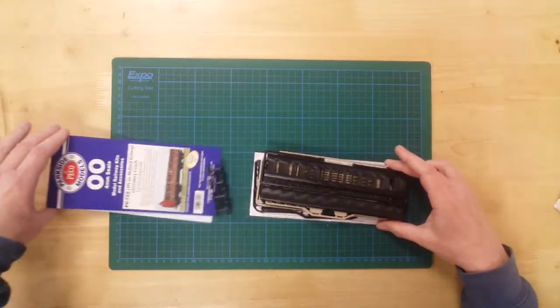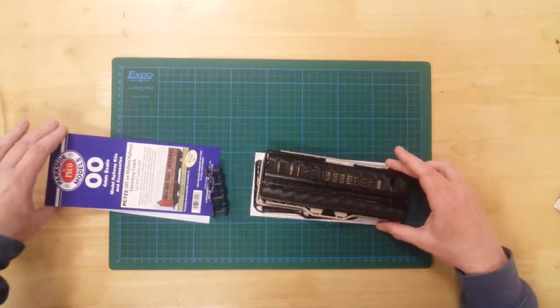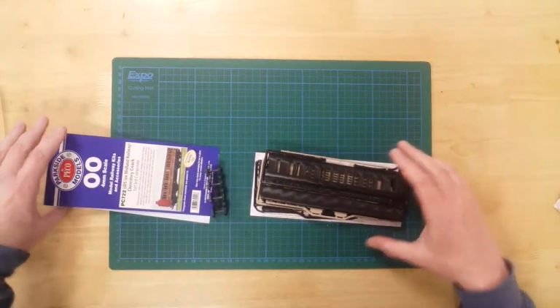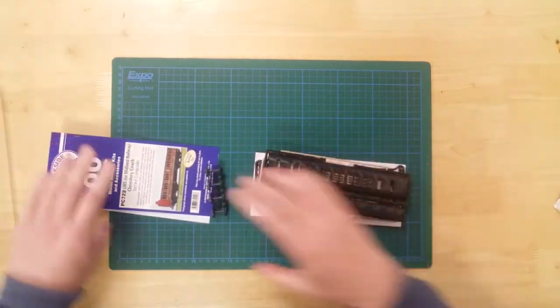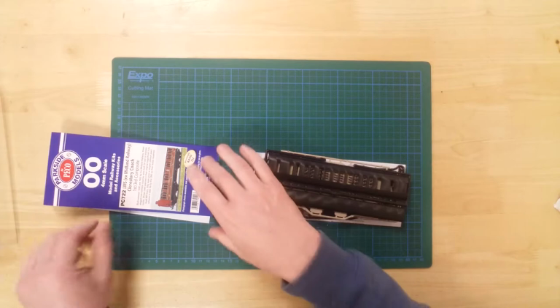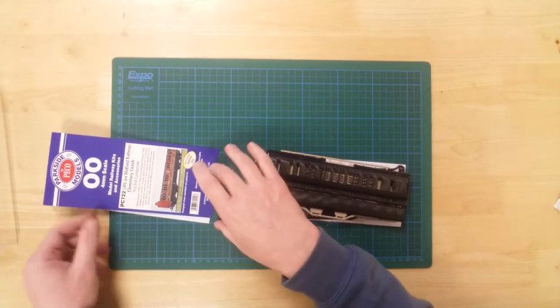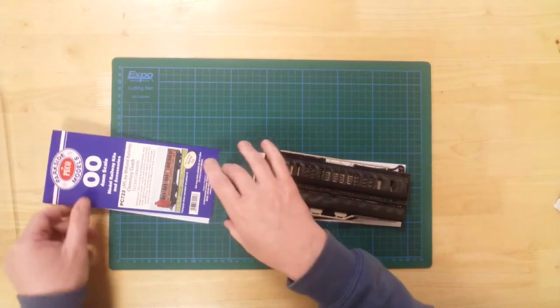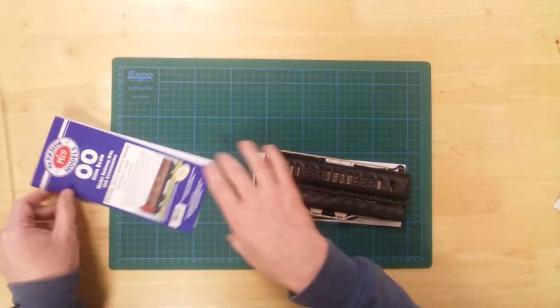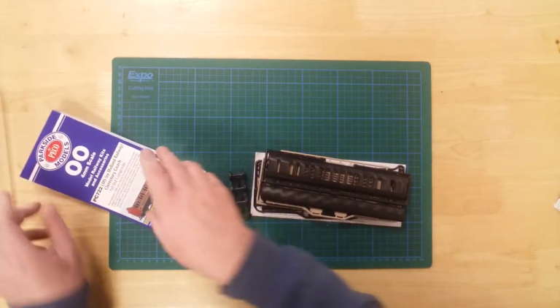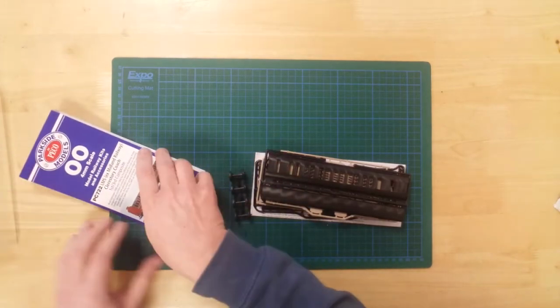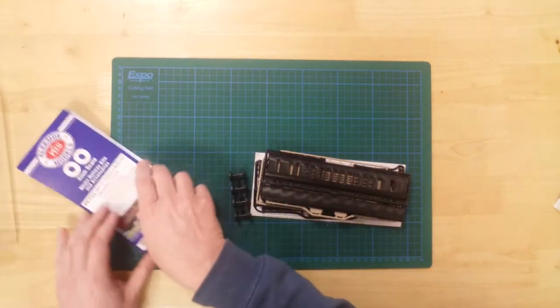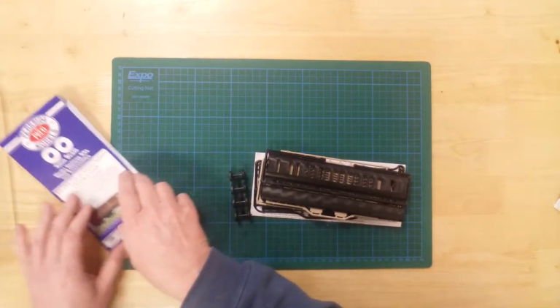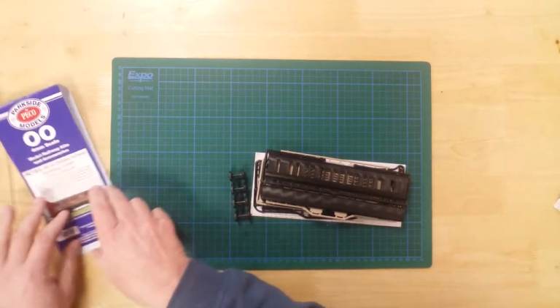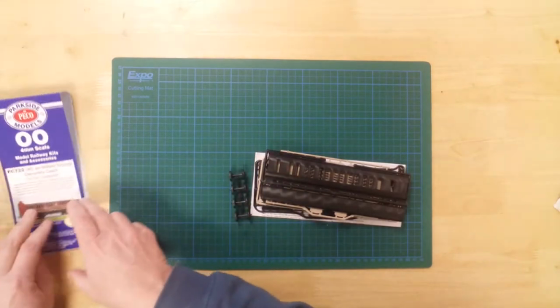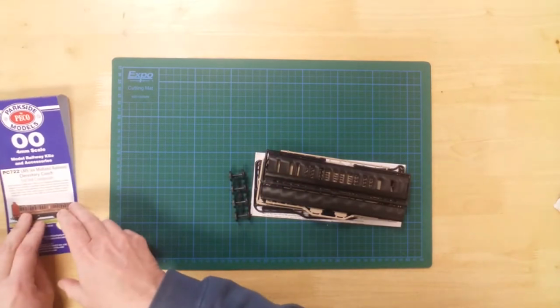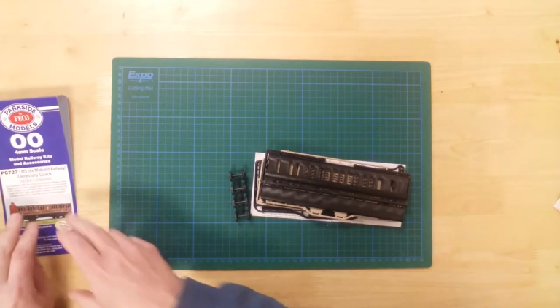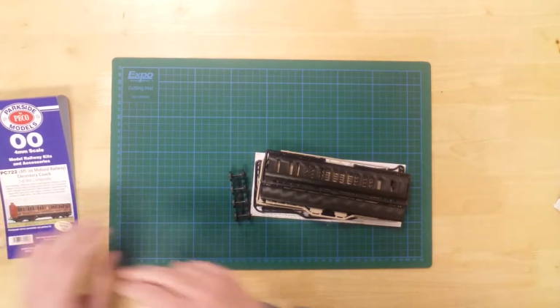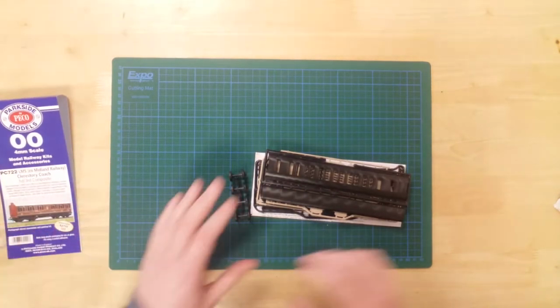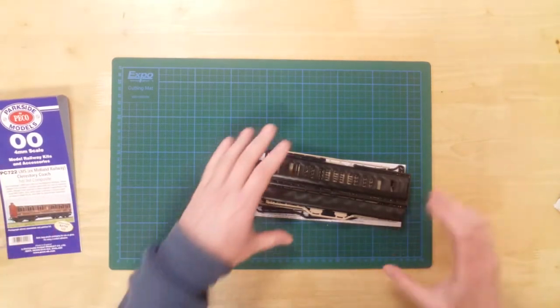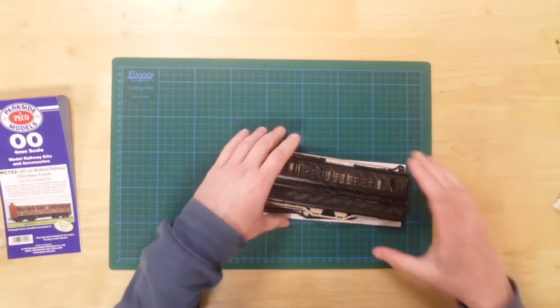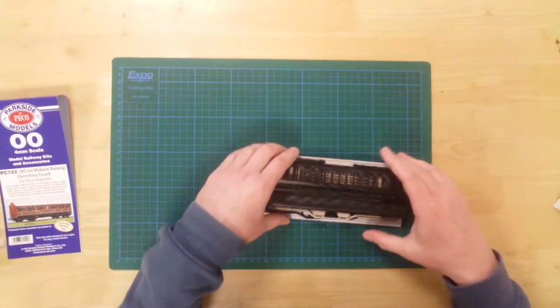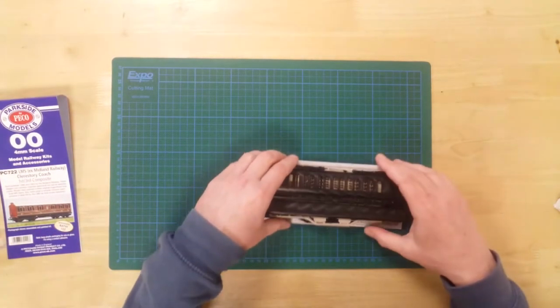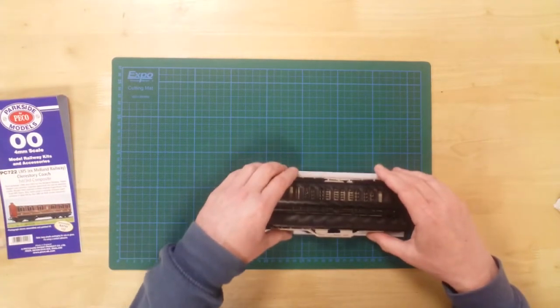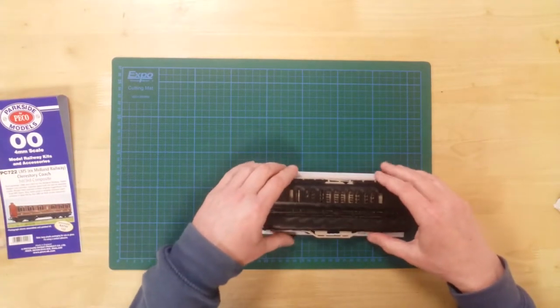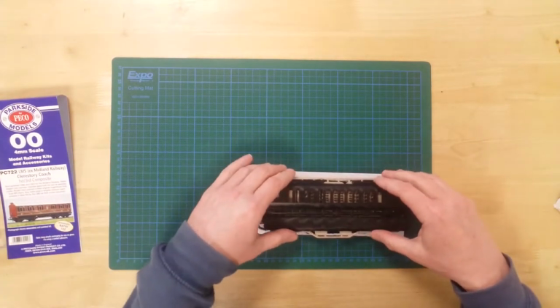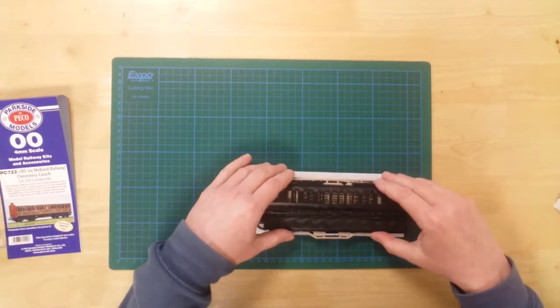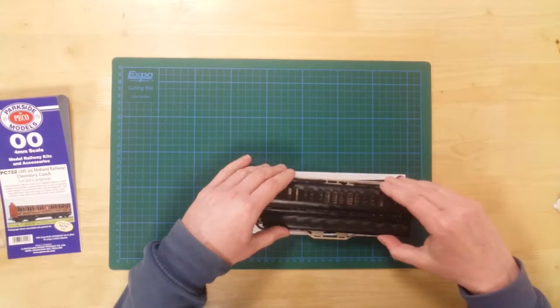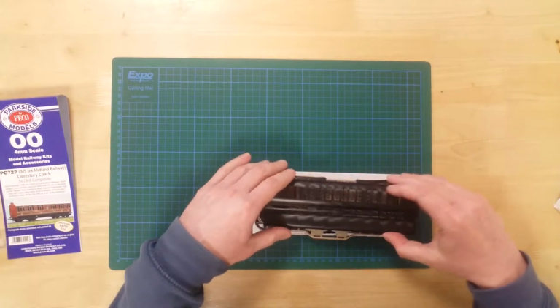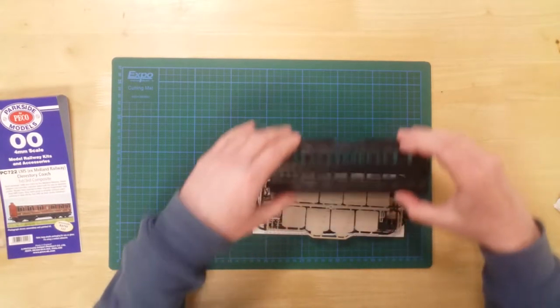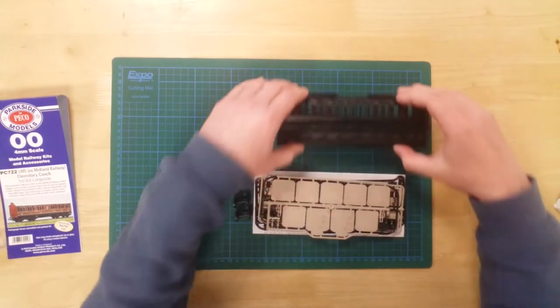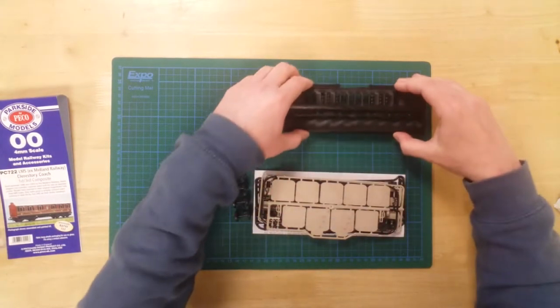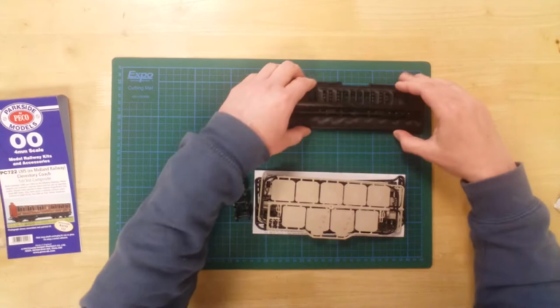In the box, you will find a number of sprues containing the parts required to construct the model.